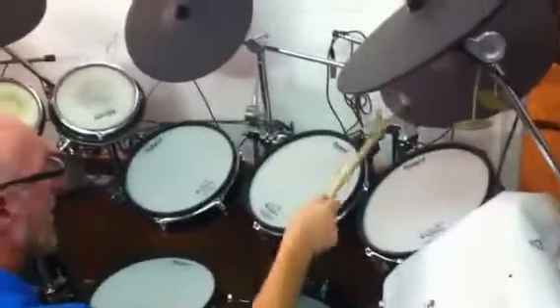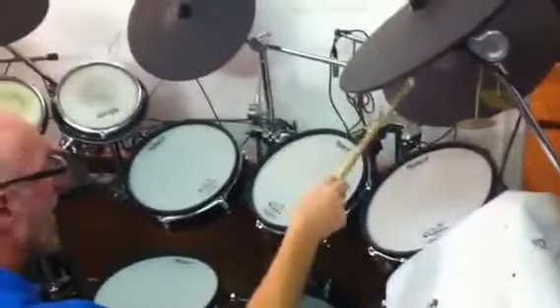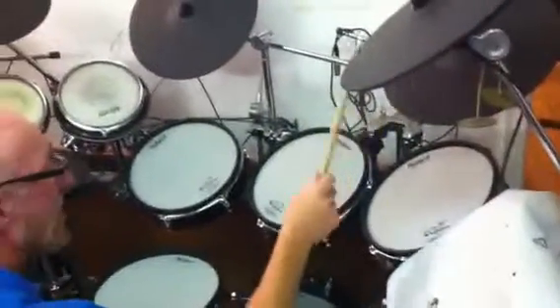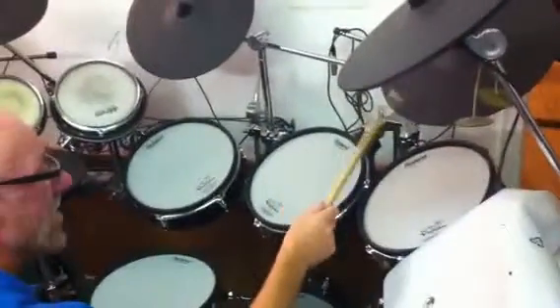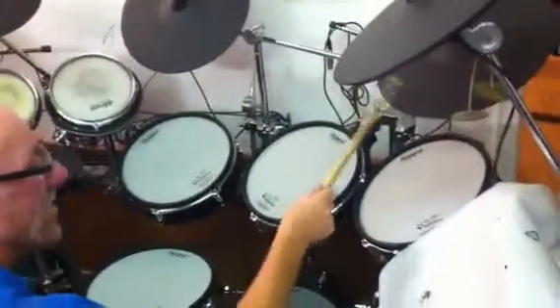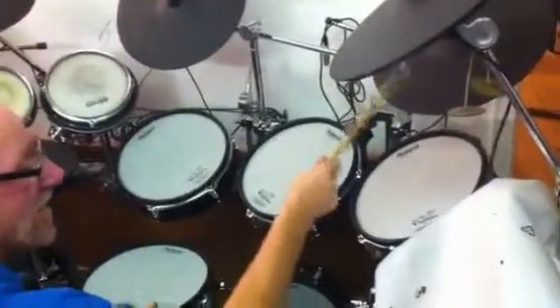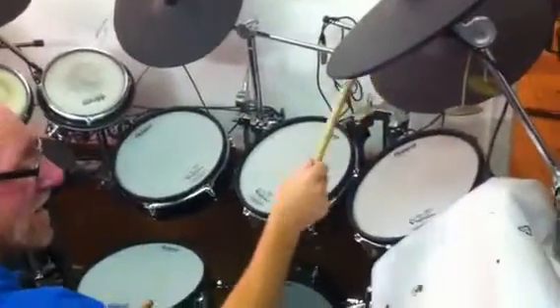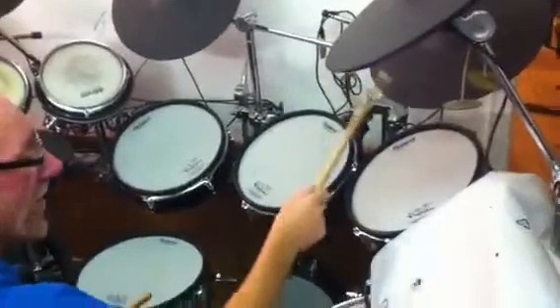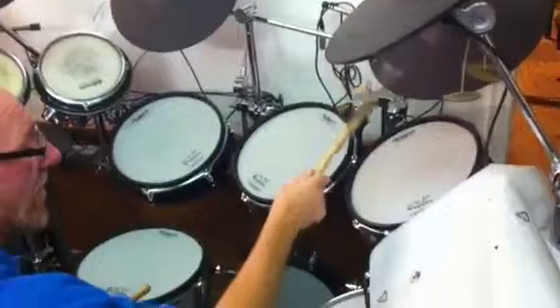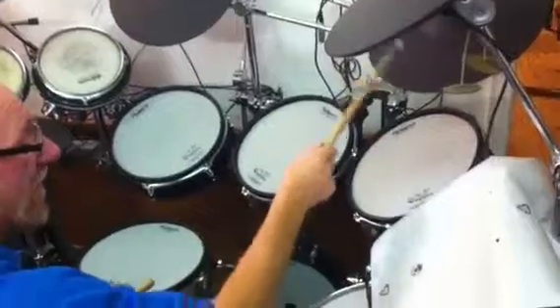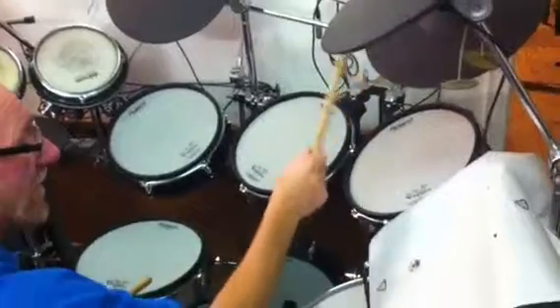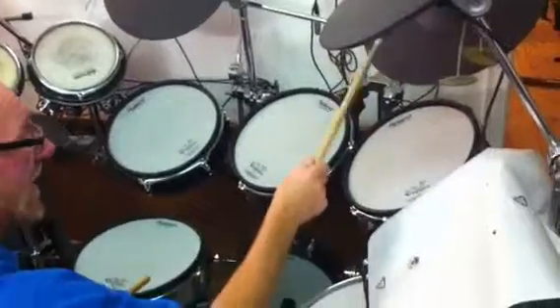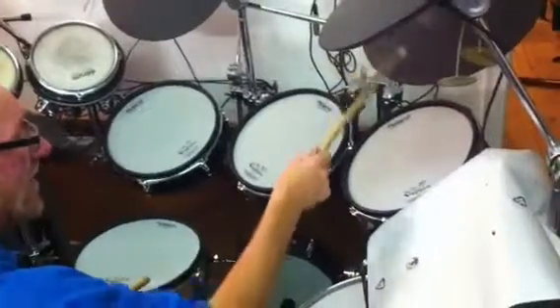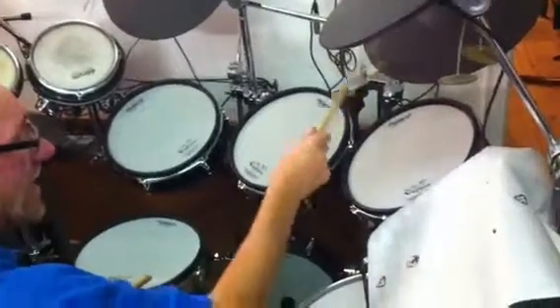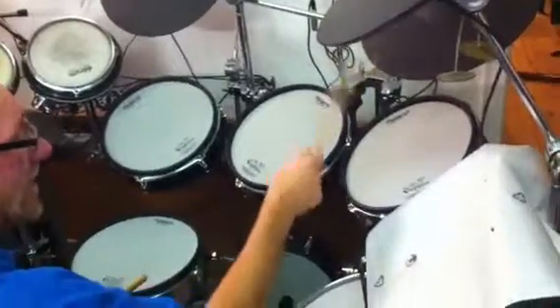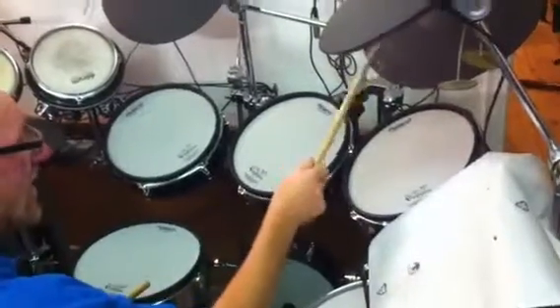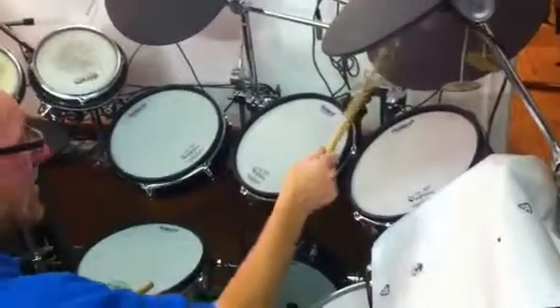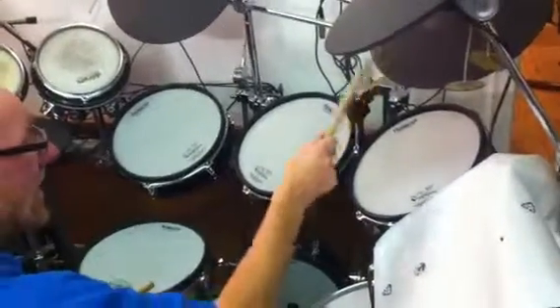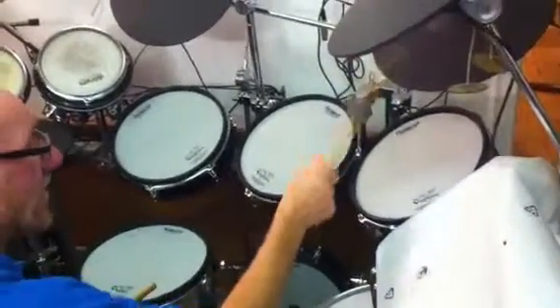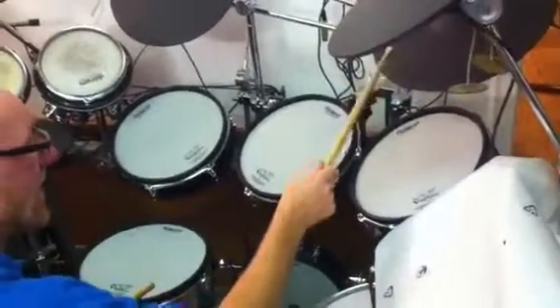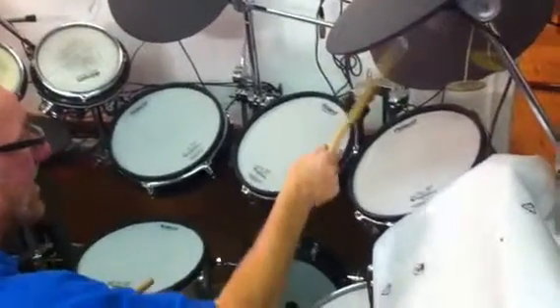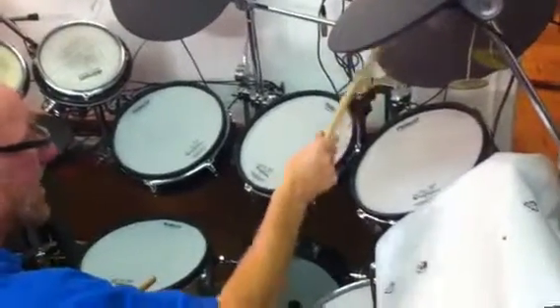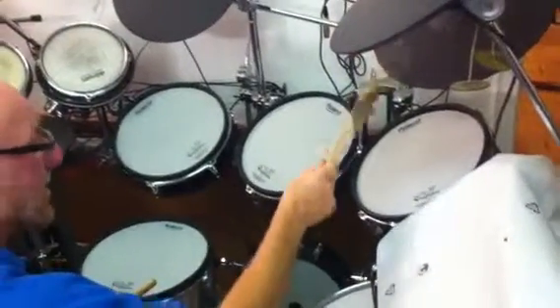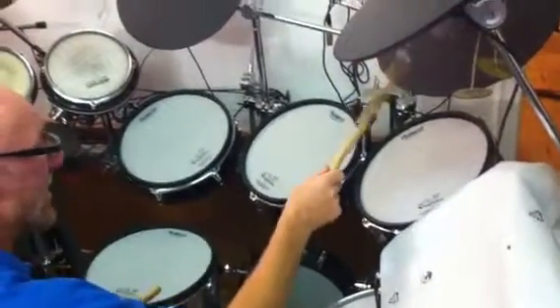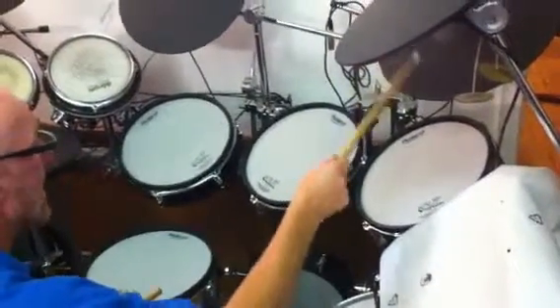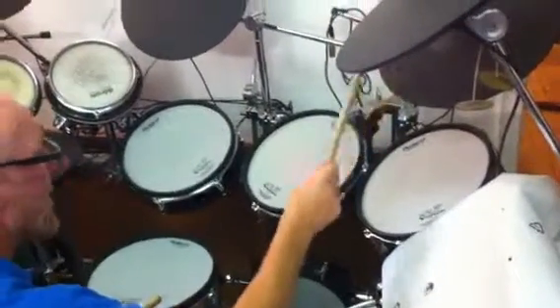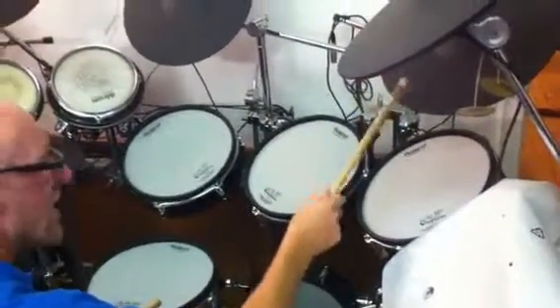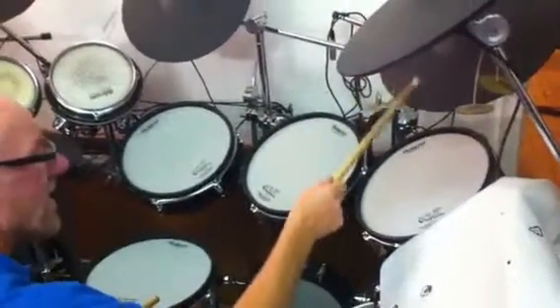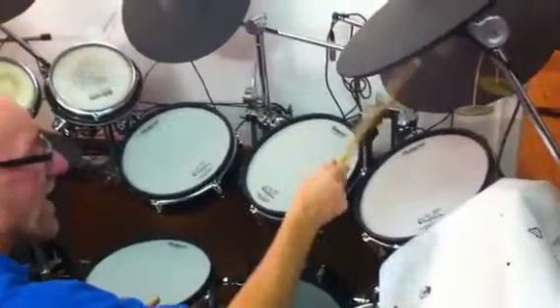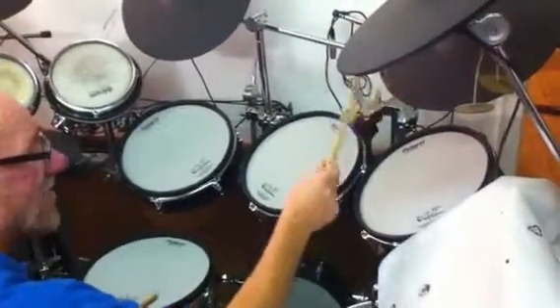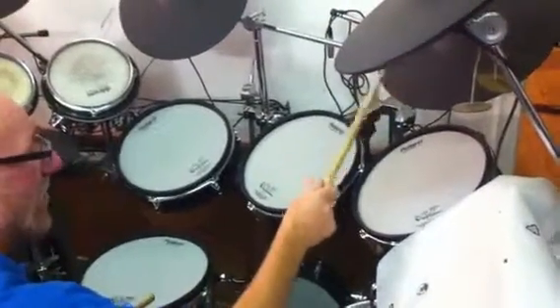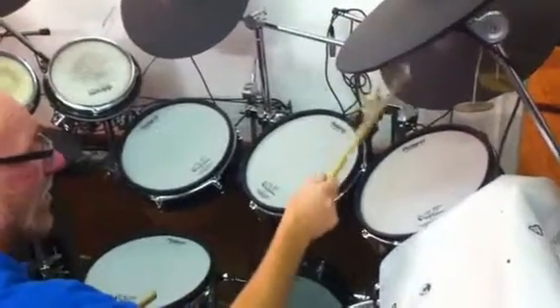1, 2, 3, 4, ba-ba-ba-da-da, ba-ba-ba-da-da. Kick drum.